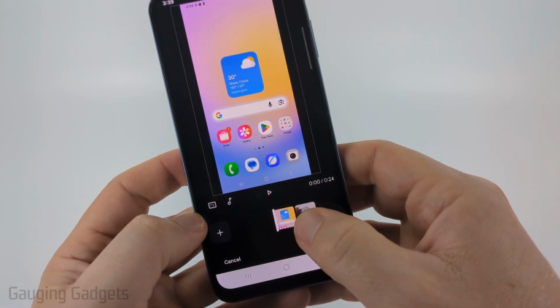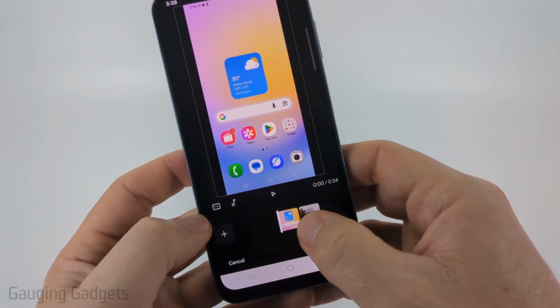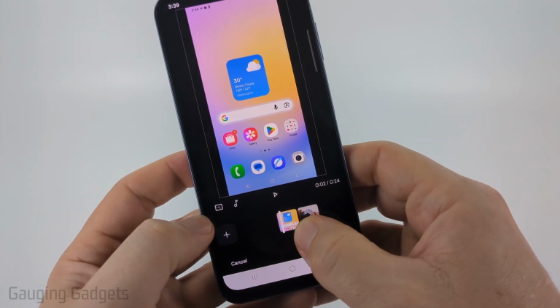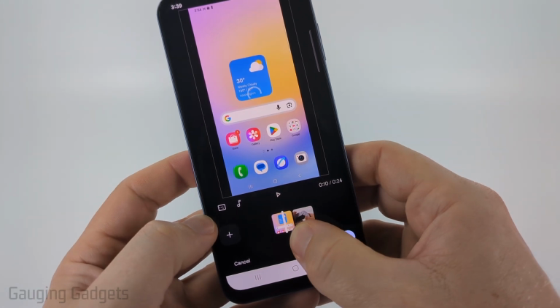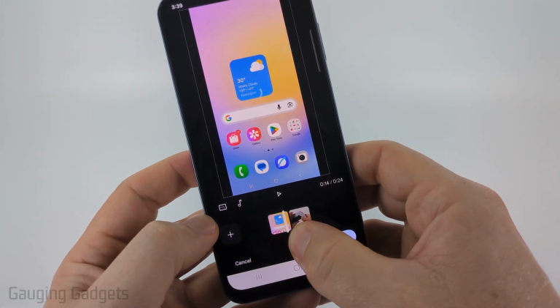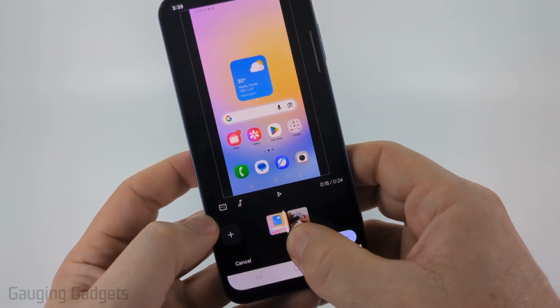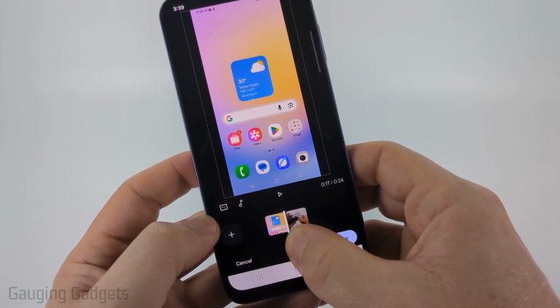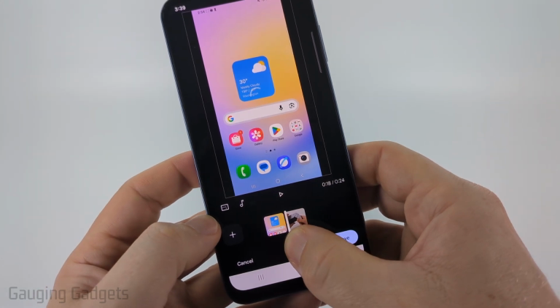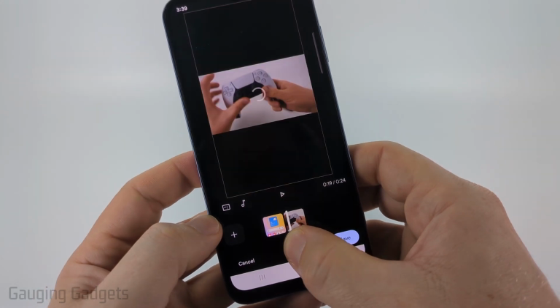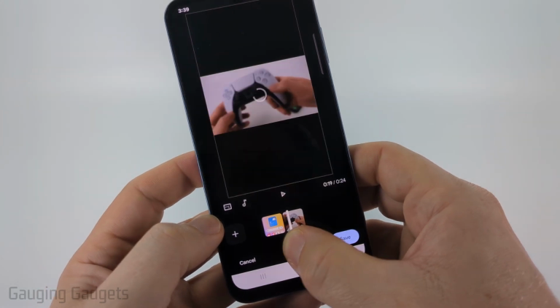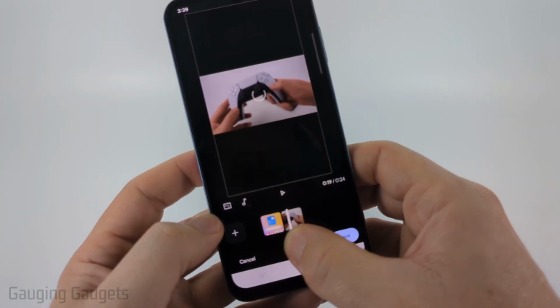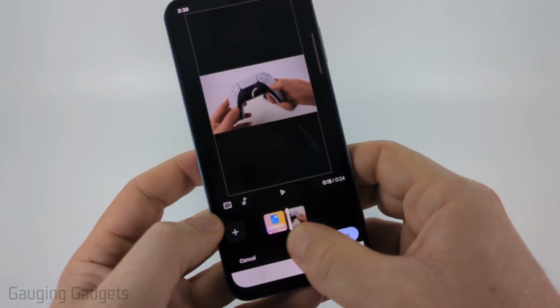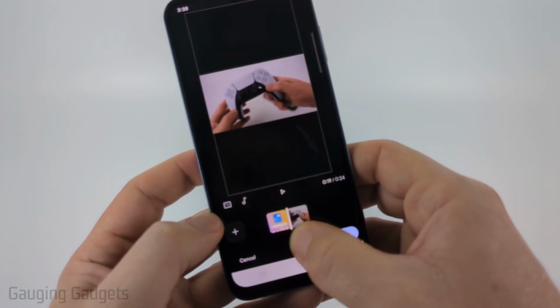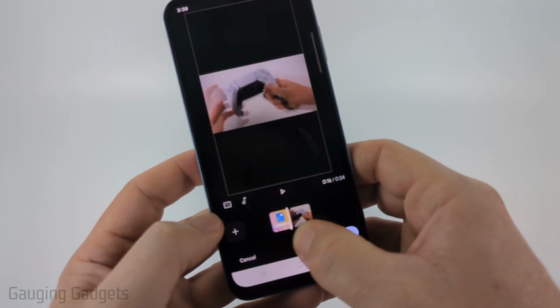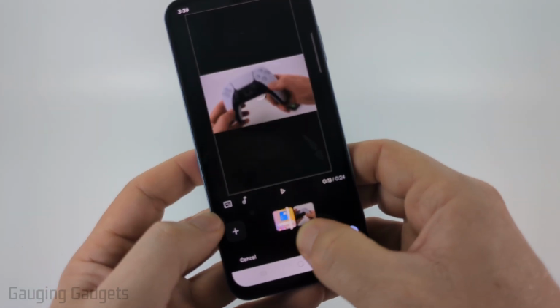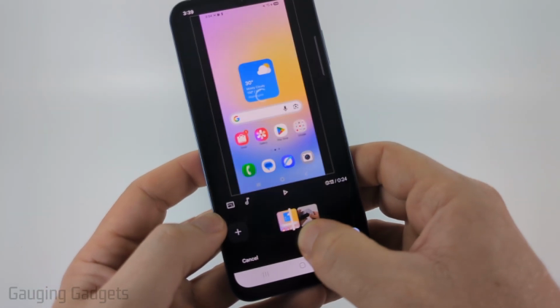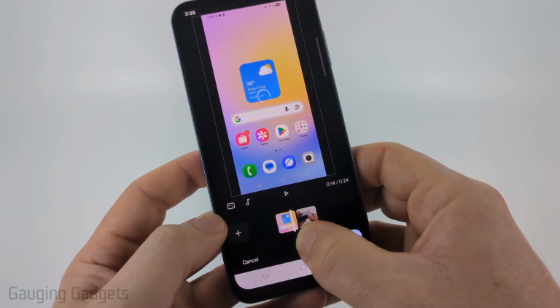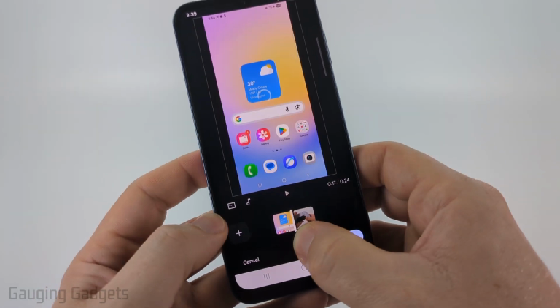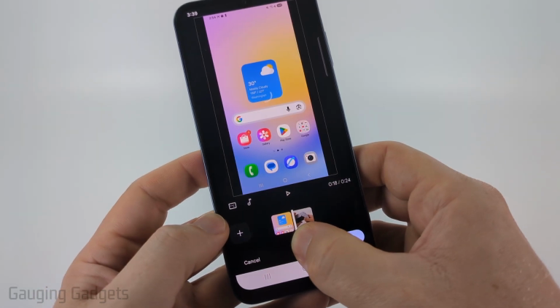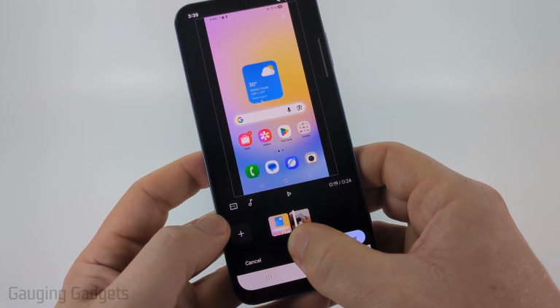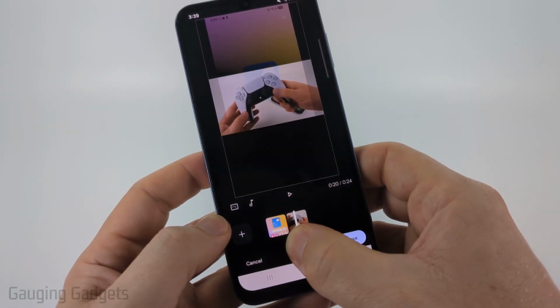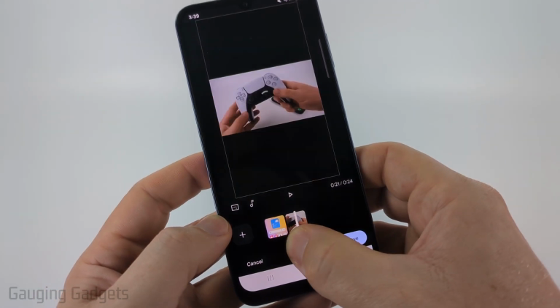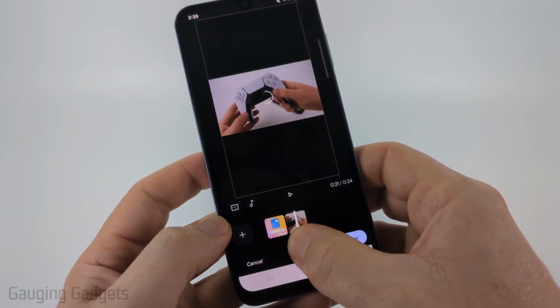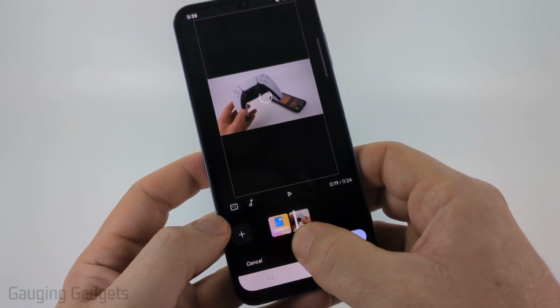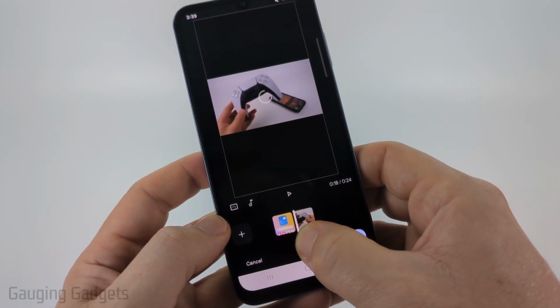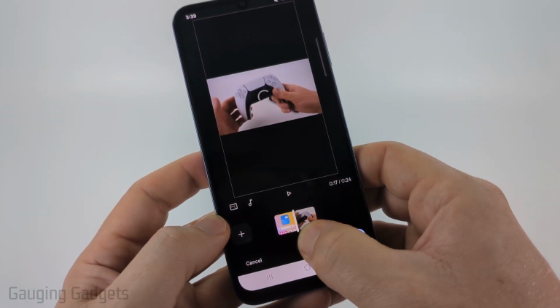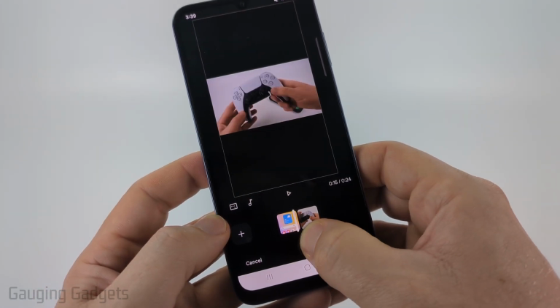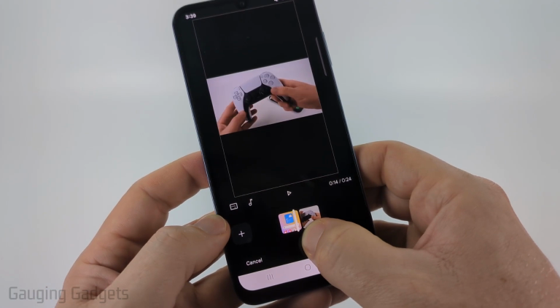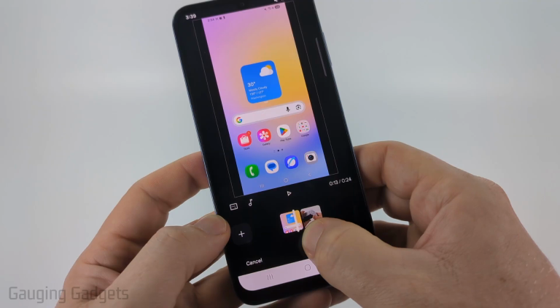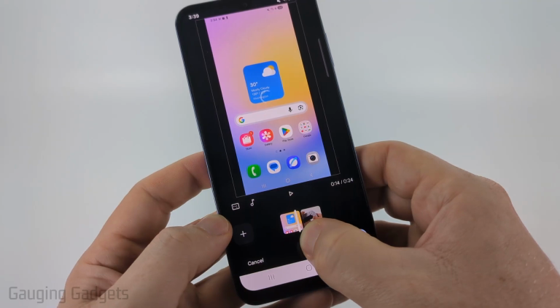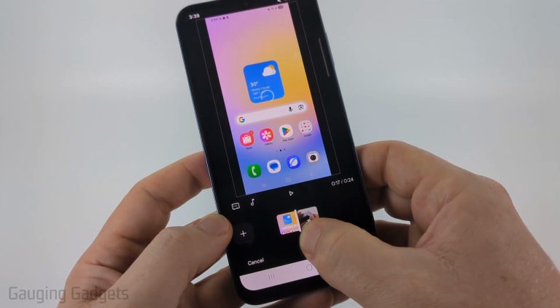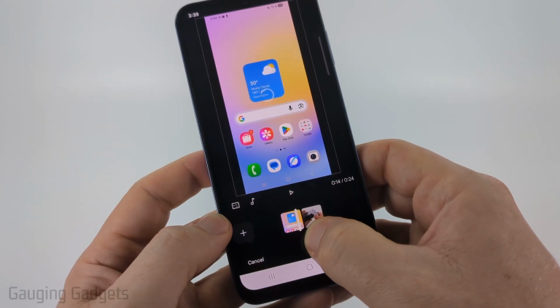We have now combined the two videos together. If I scroll this little portion on the bottom you can see them go through it.